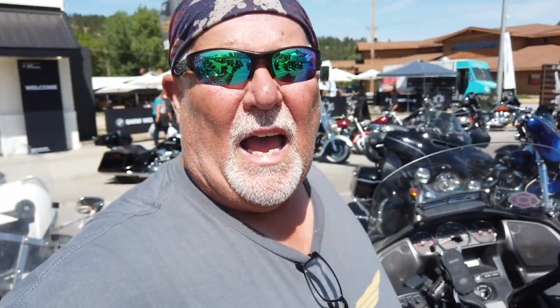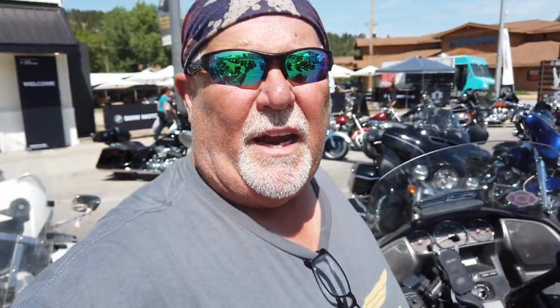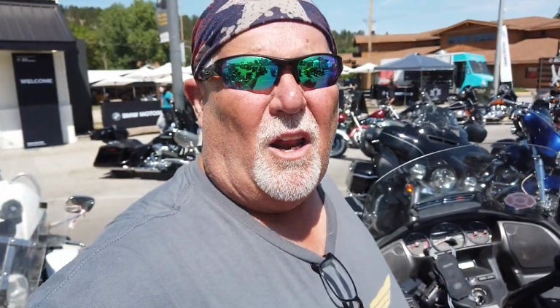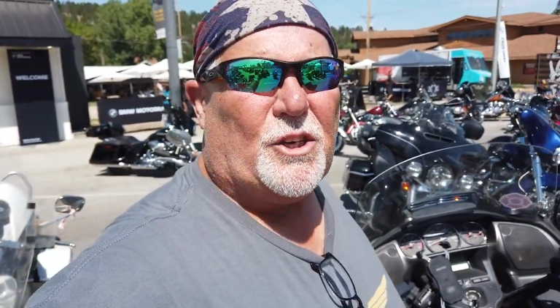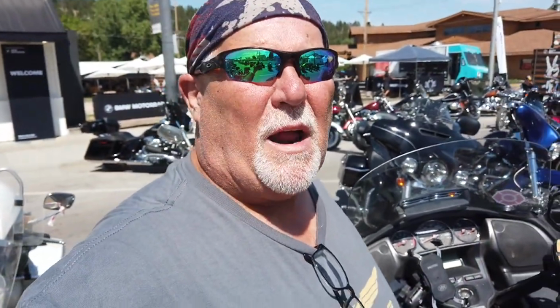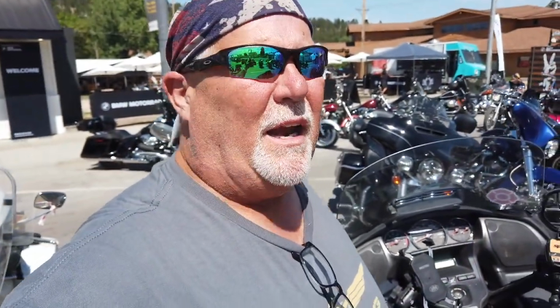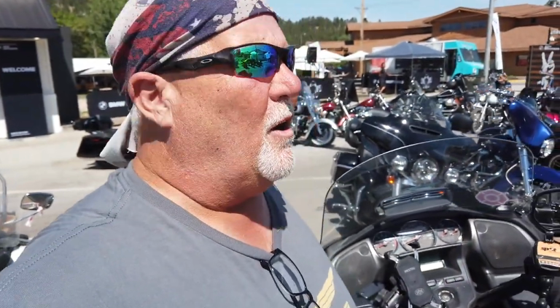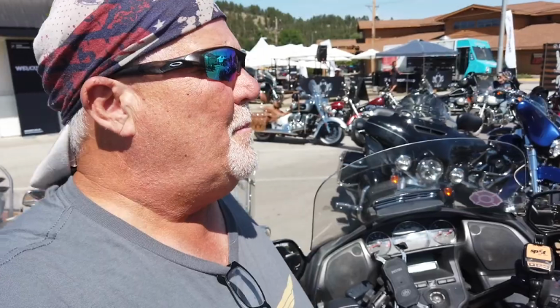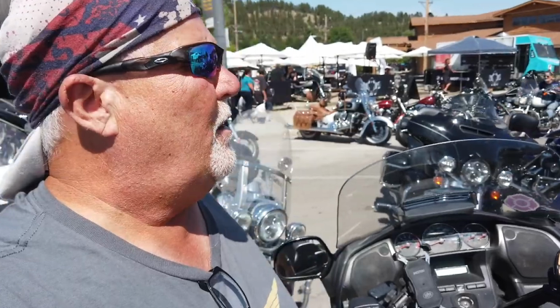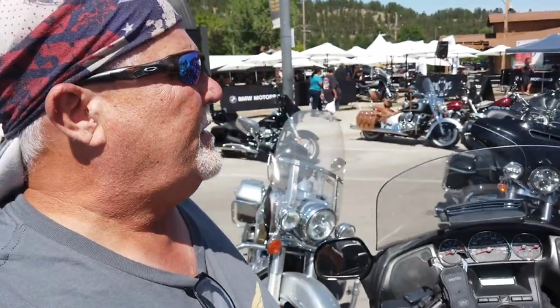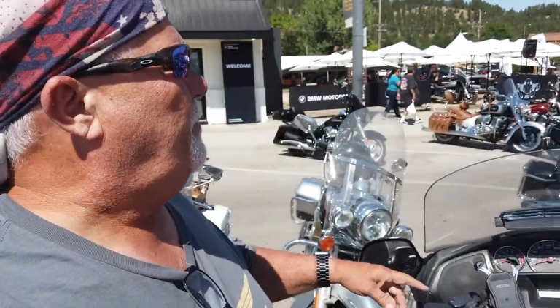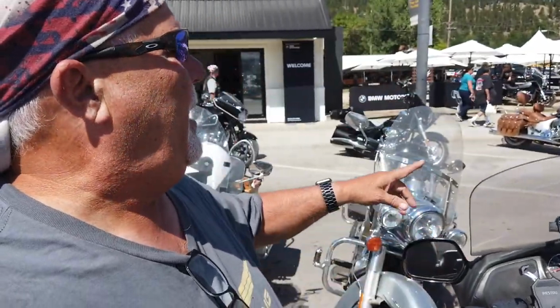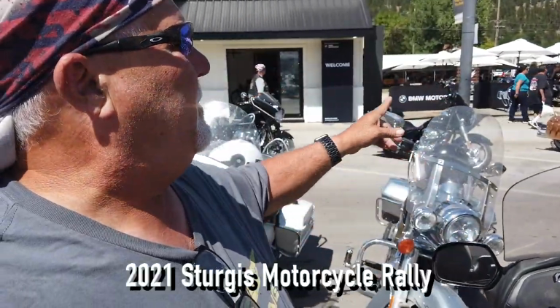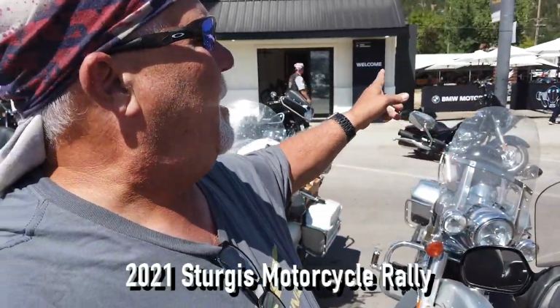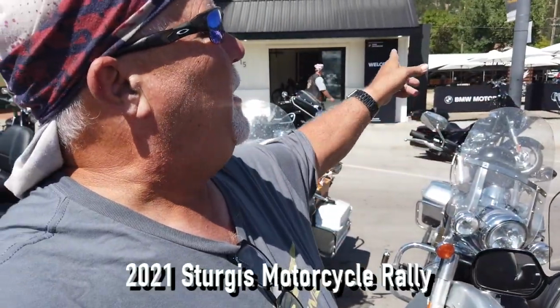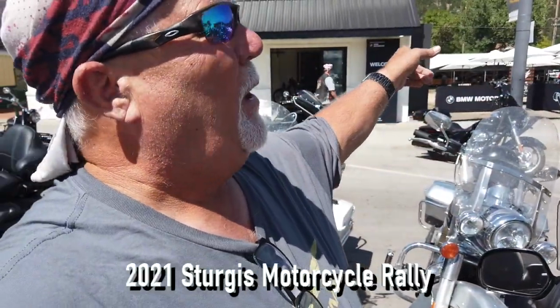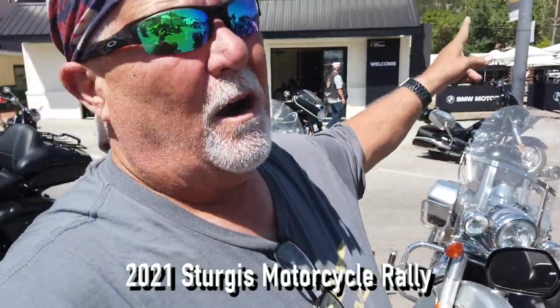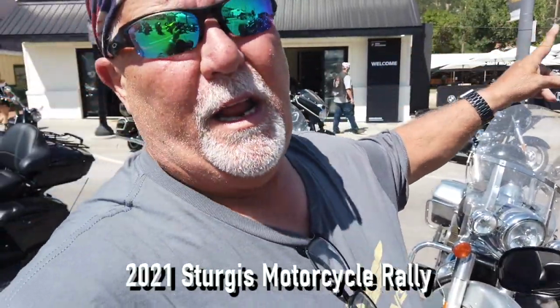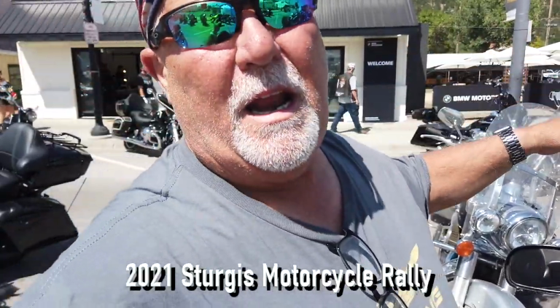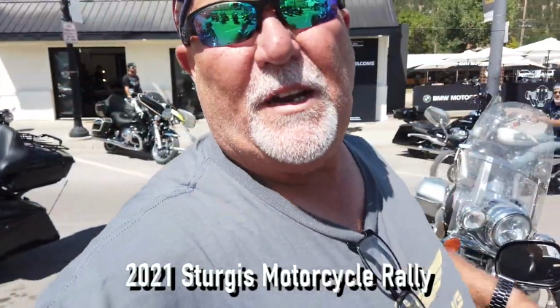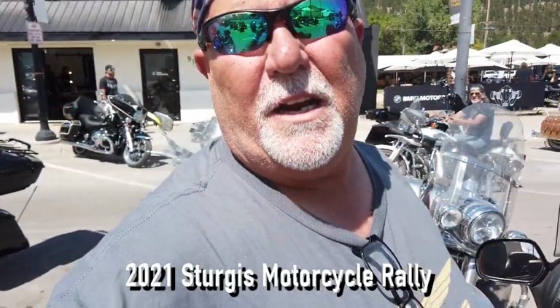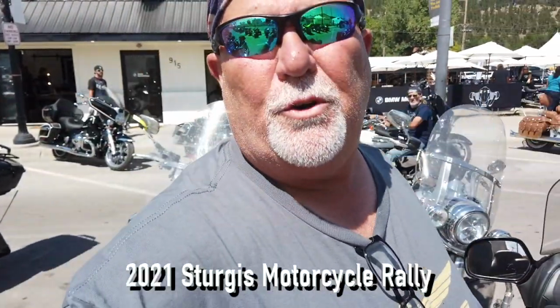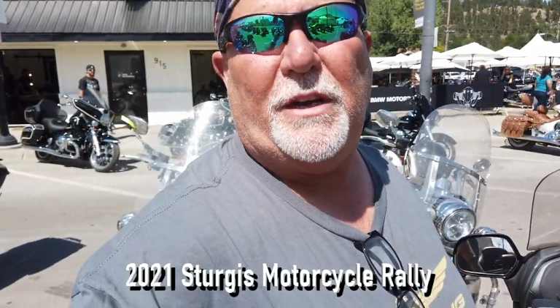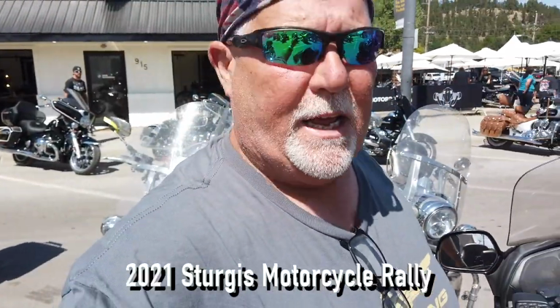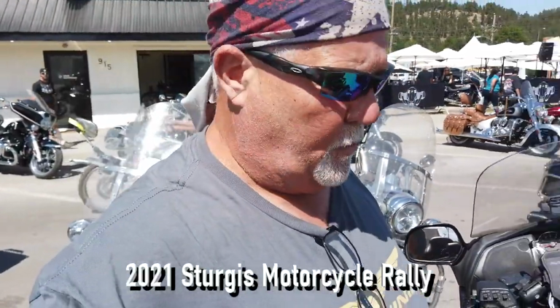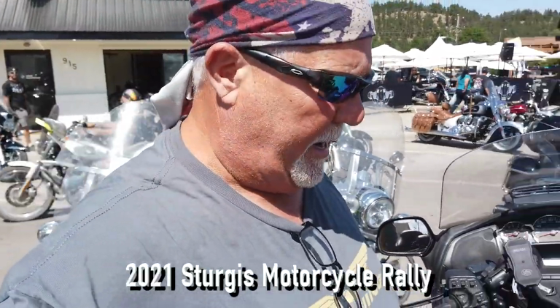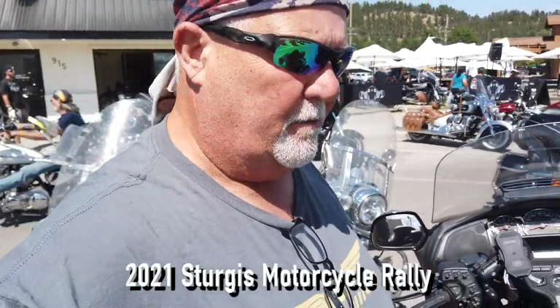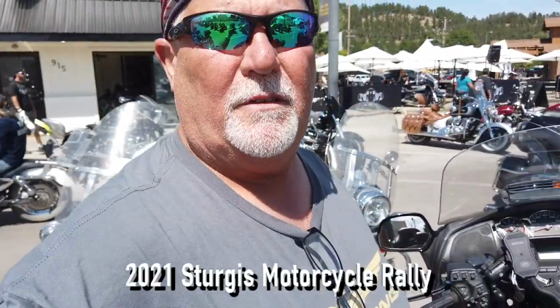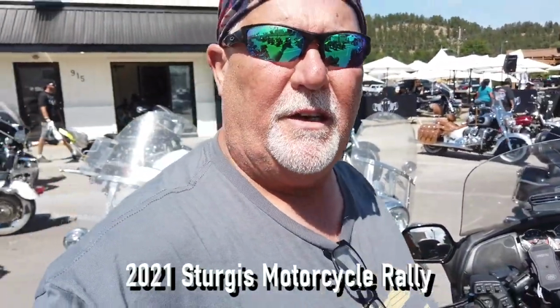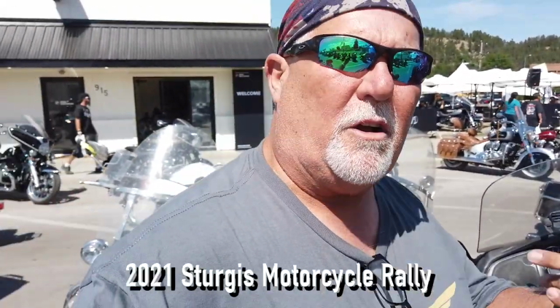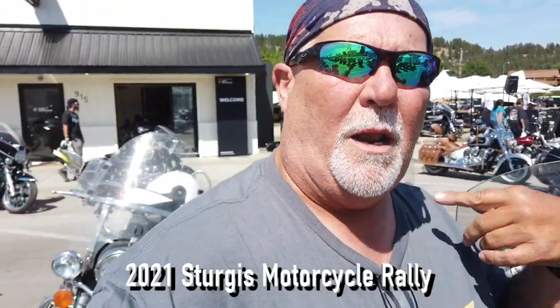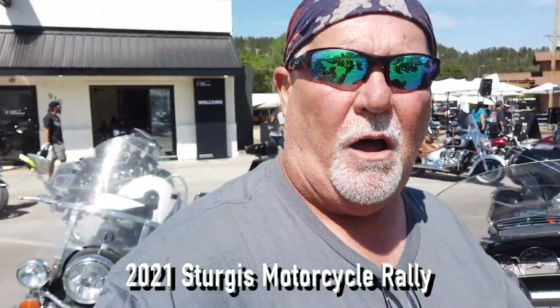Howdy y'all, Lone Star Rider here. I'm here at the BMW area and I'm fixing to go do a test ride. Y'all come along.